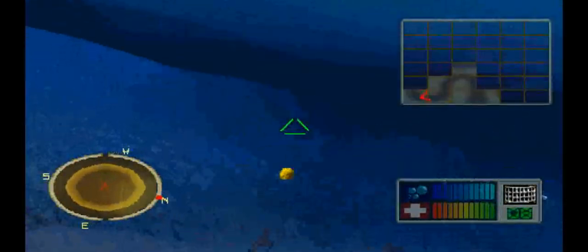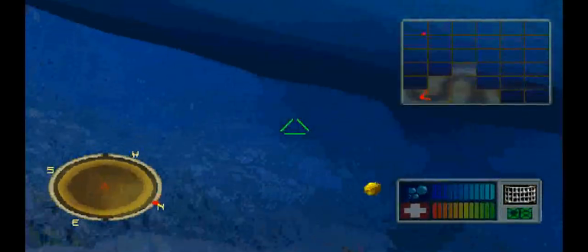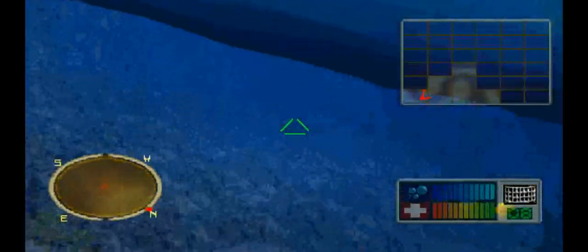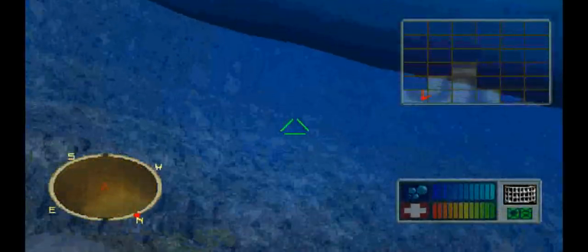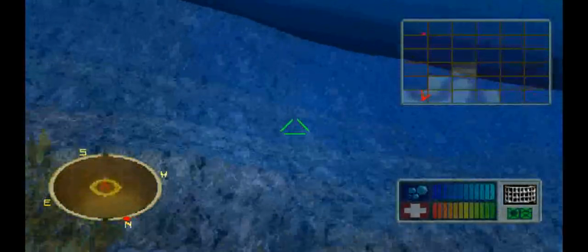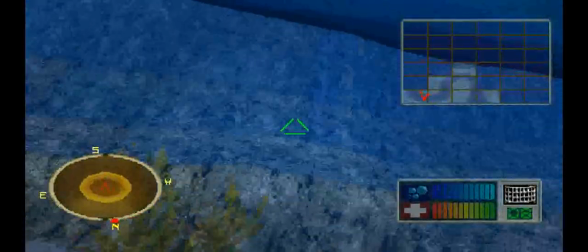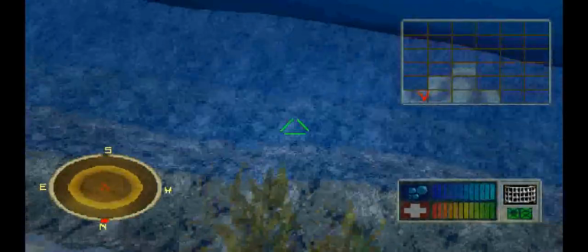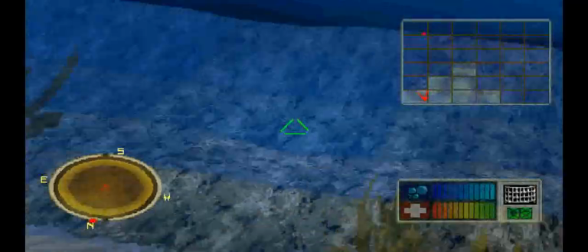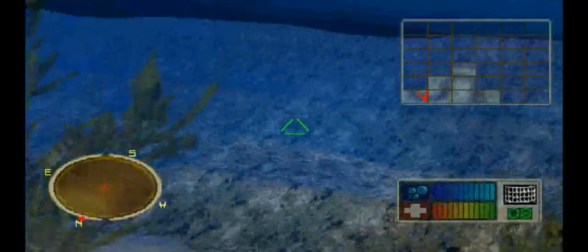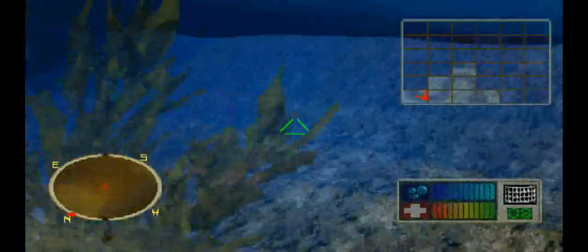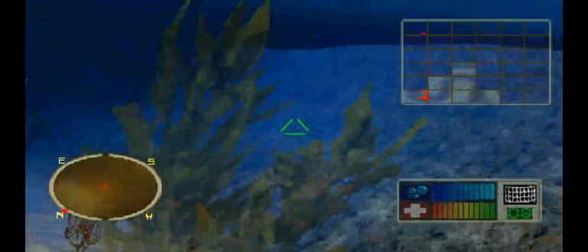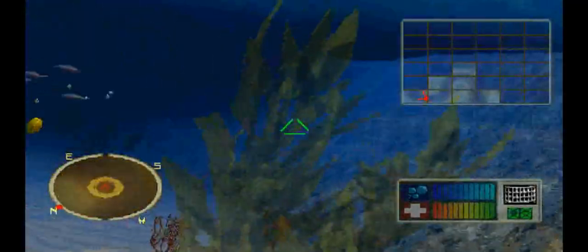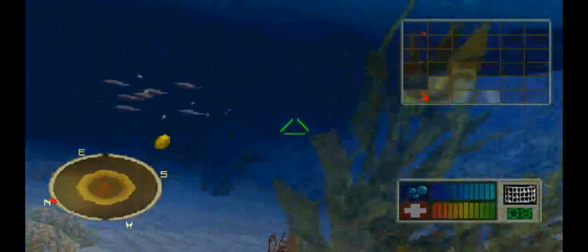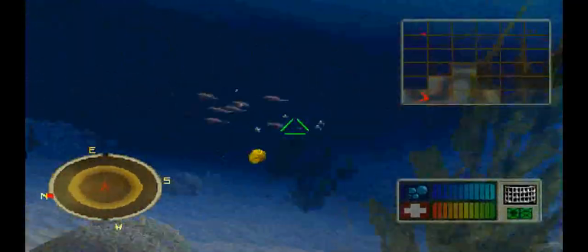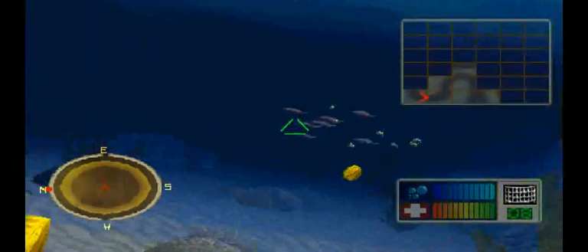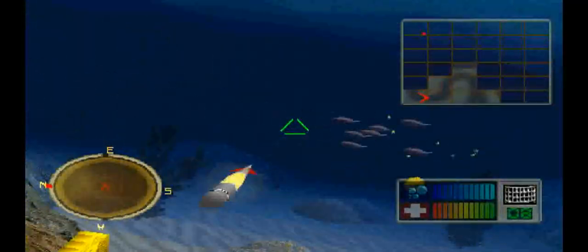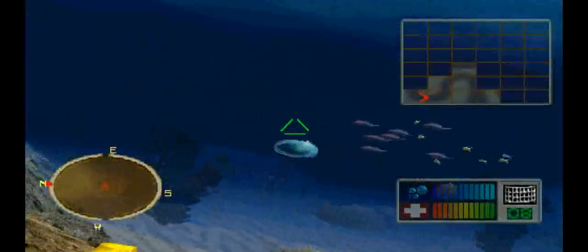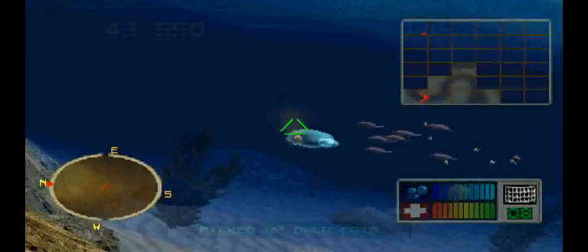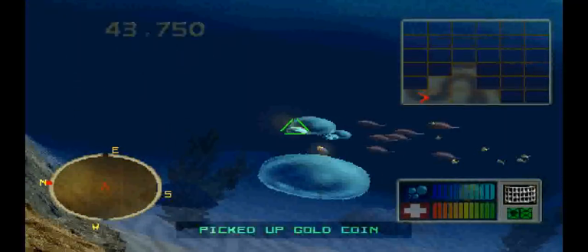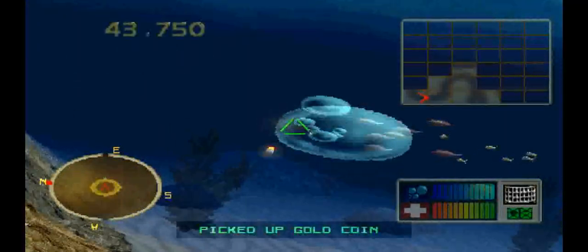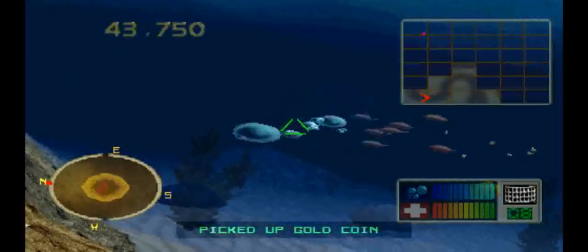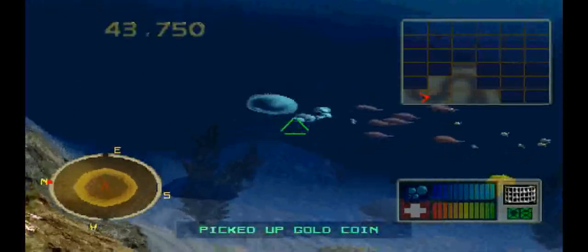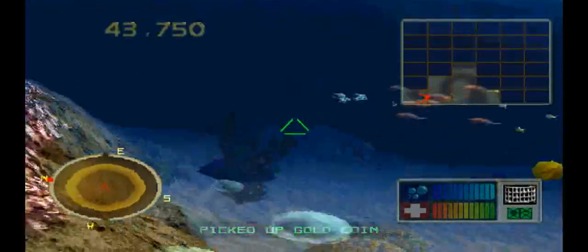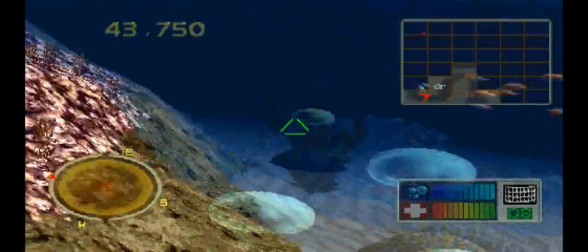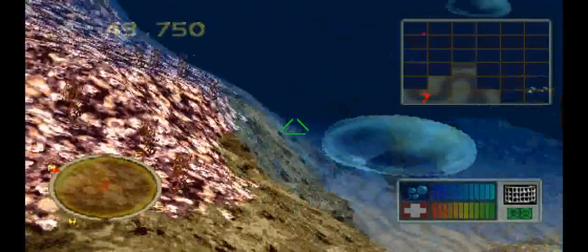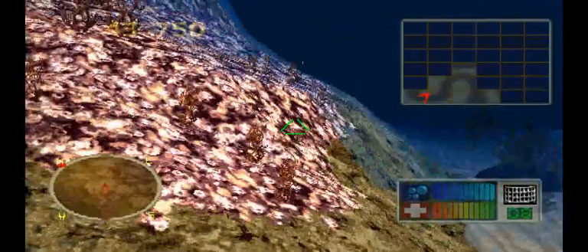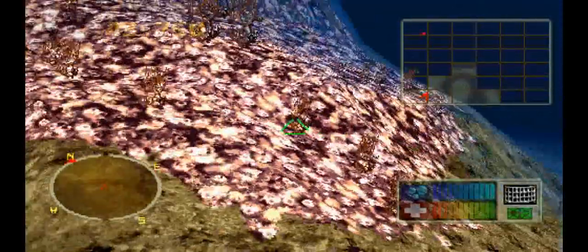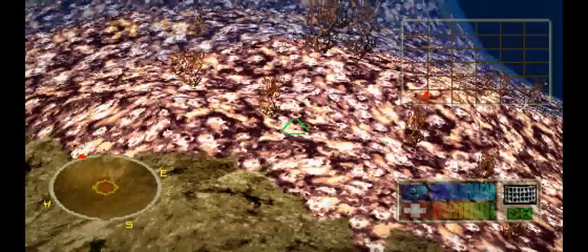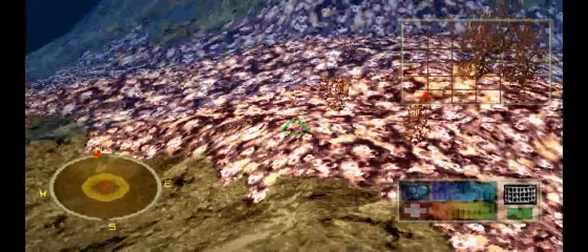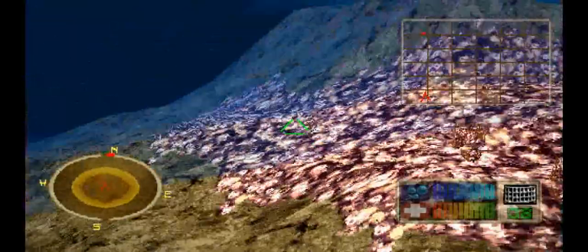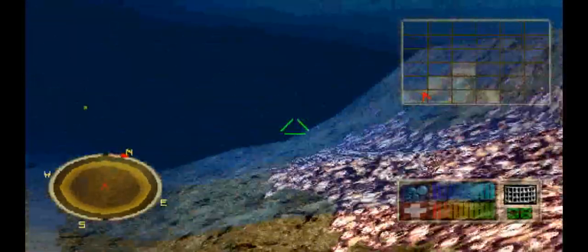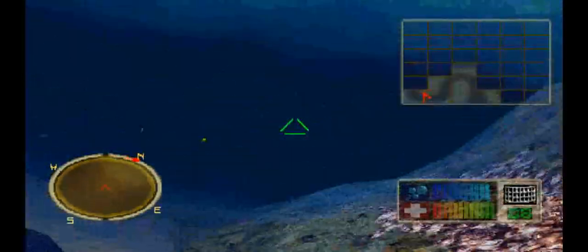To find your next target, go to the red dot on your overhead map.